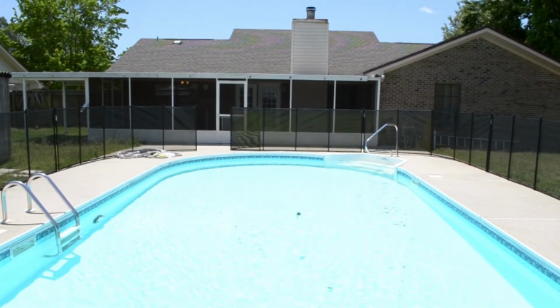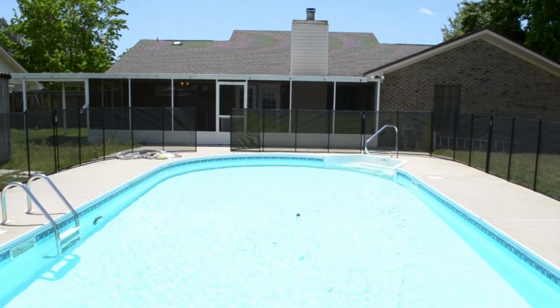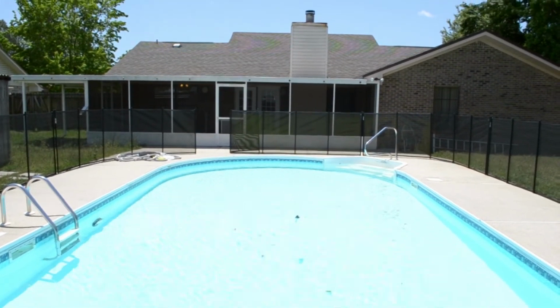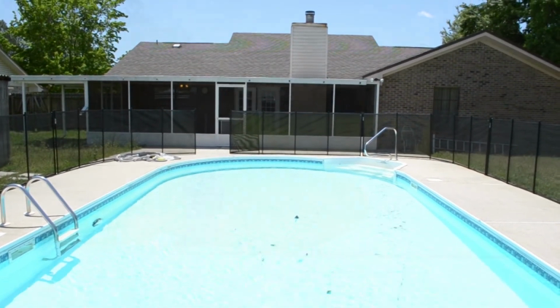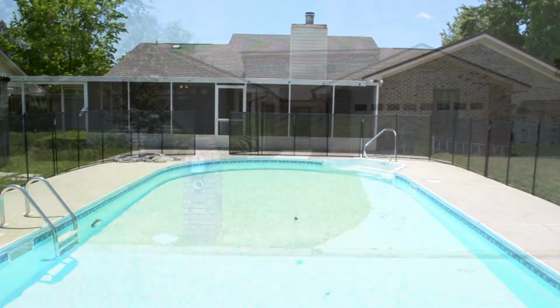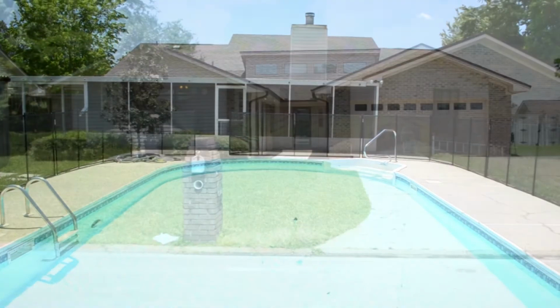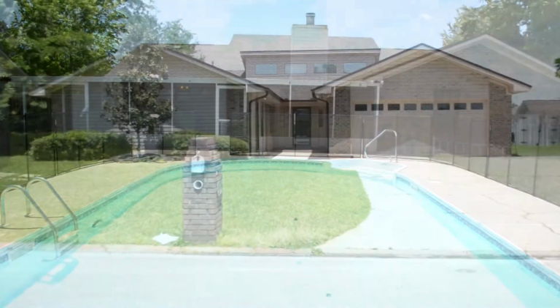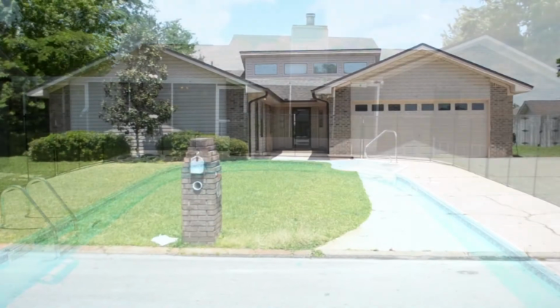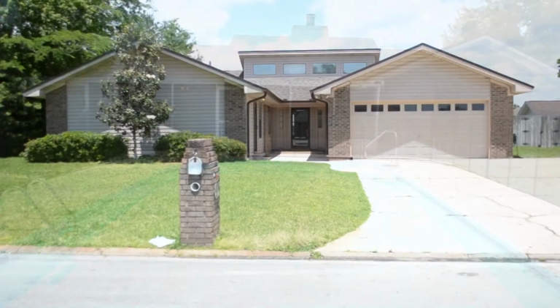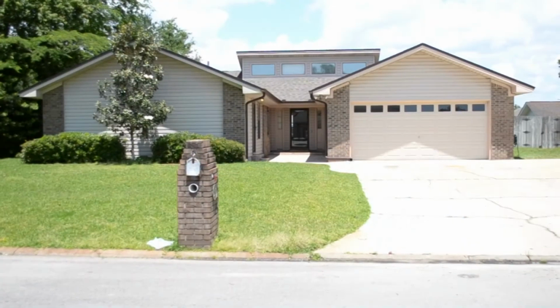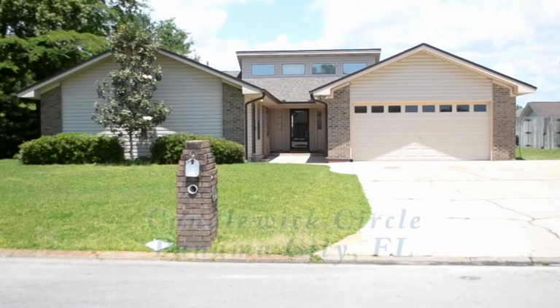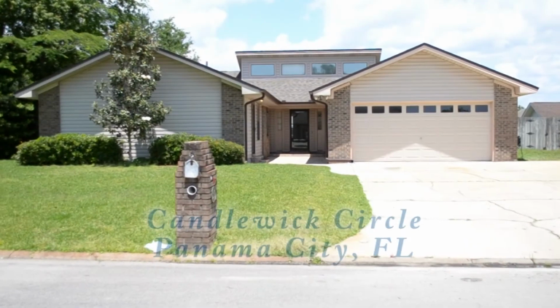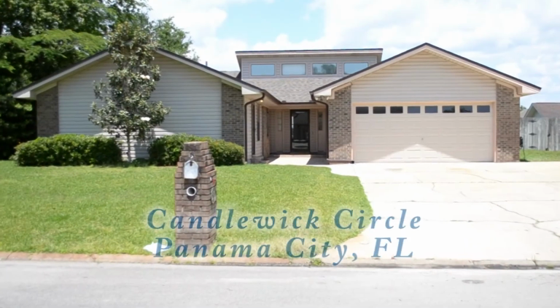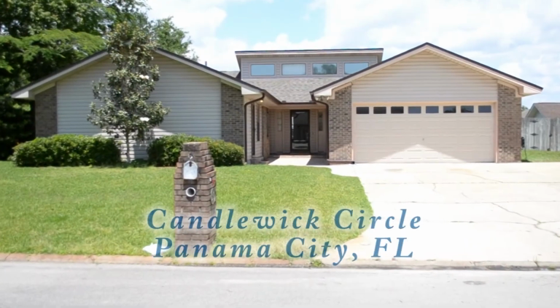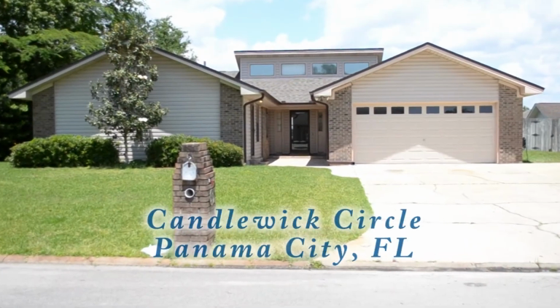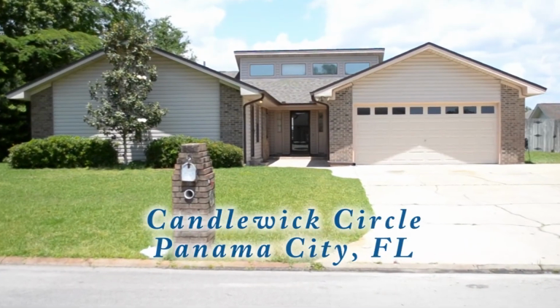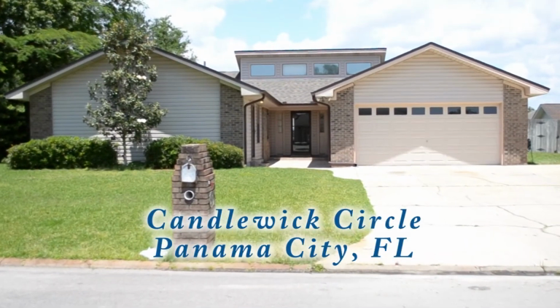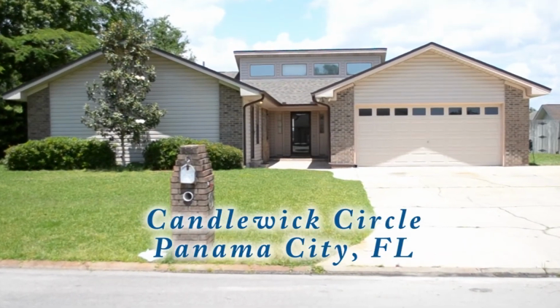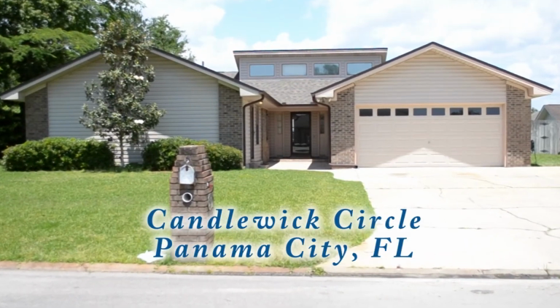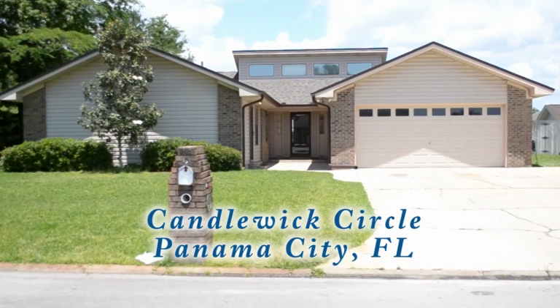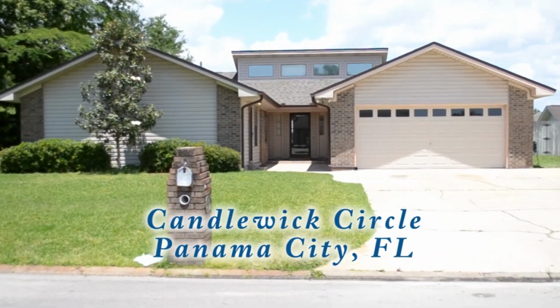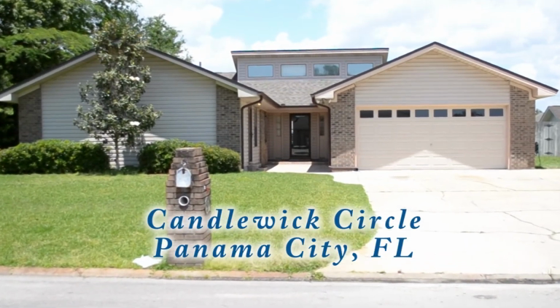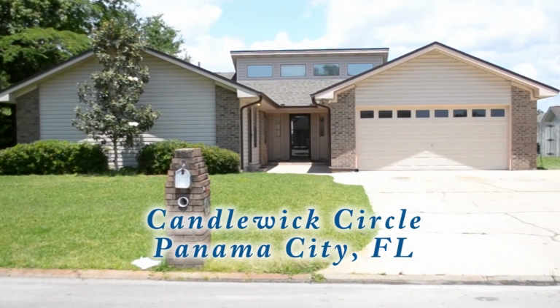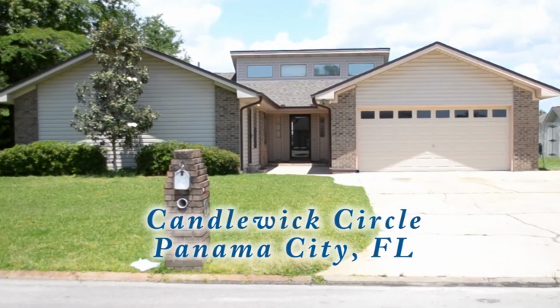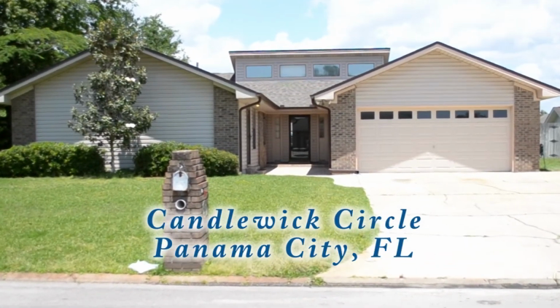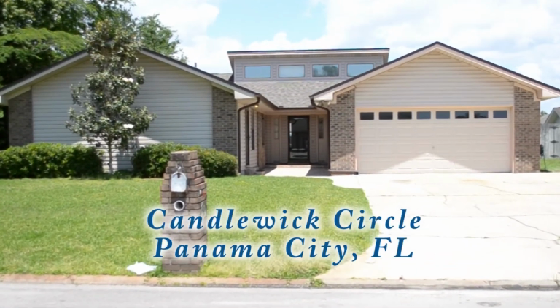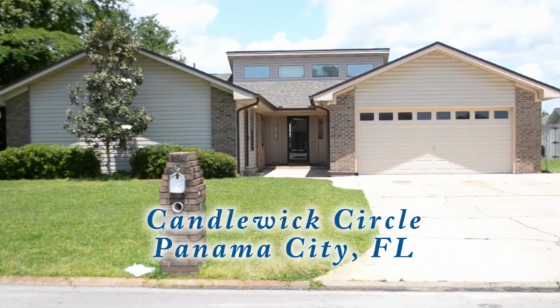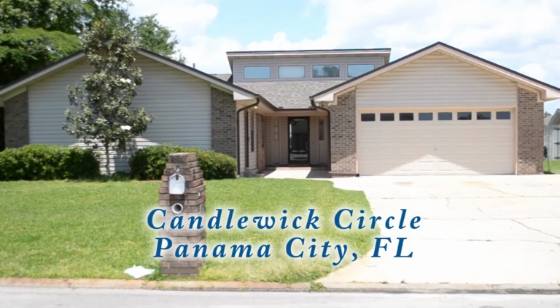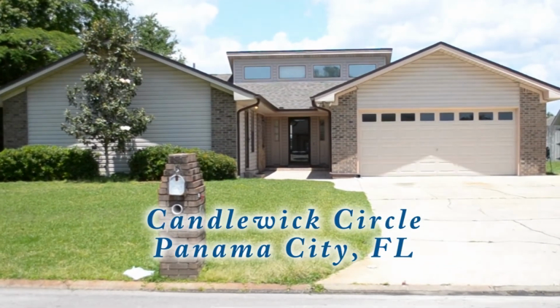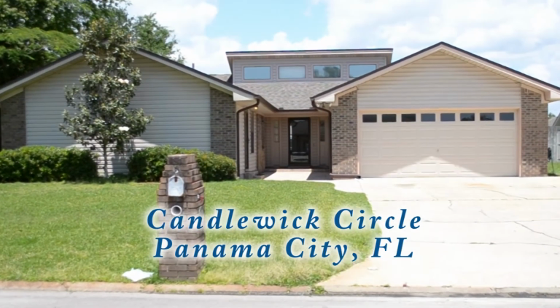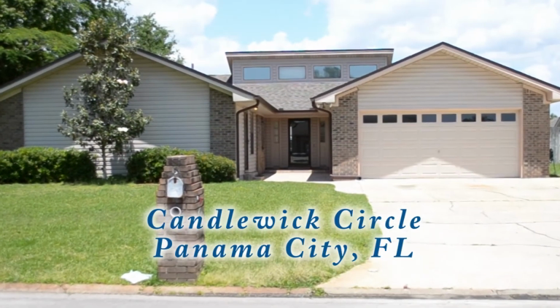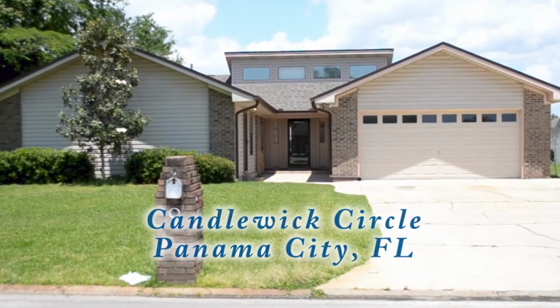Schedule an appointment today to see this wonderful home at 130 Candlewick Circle.